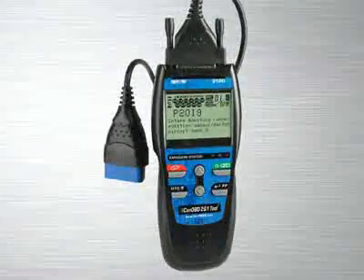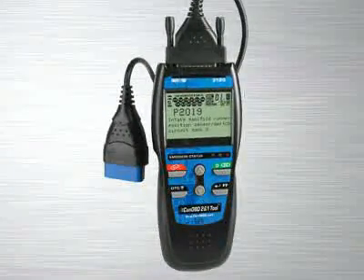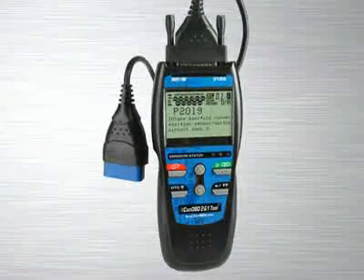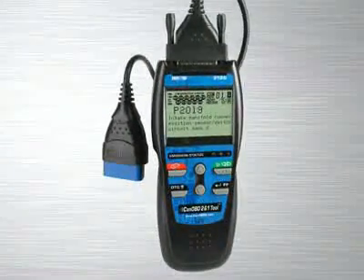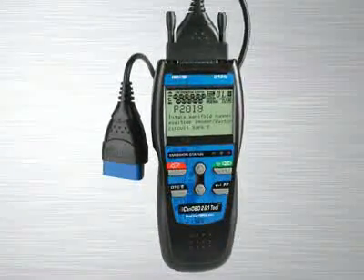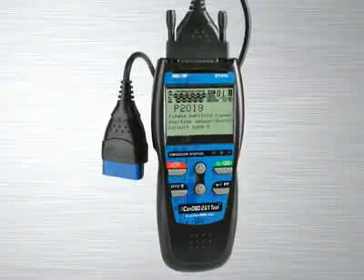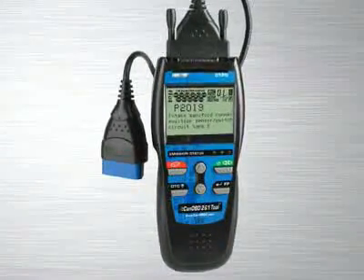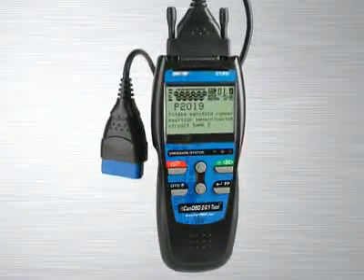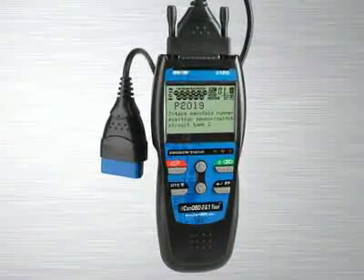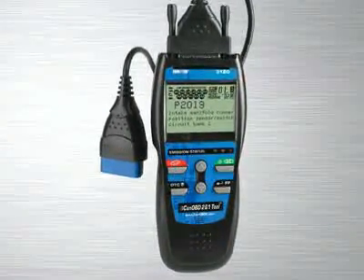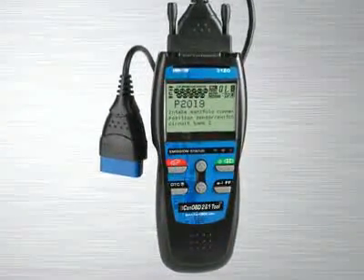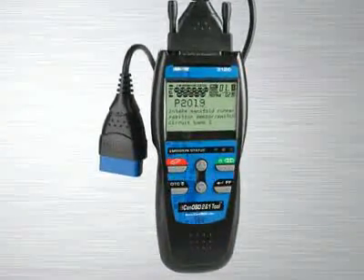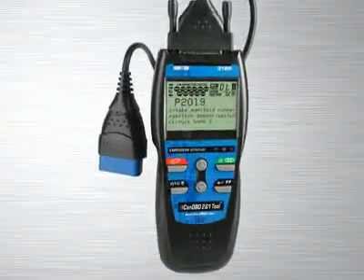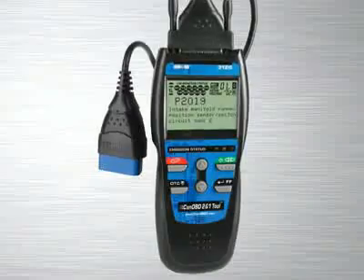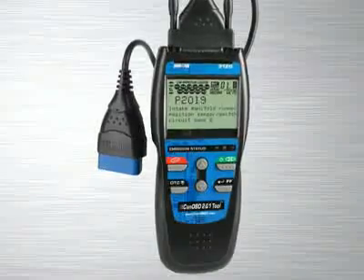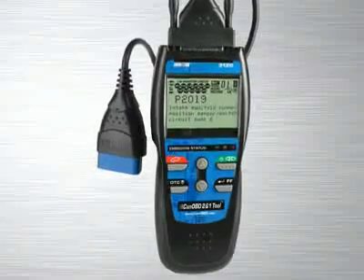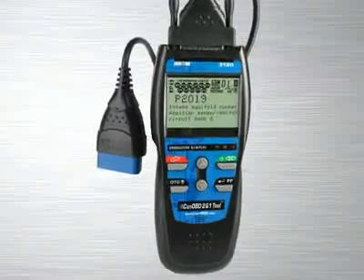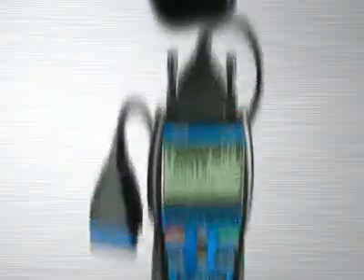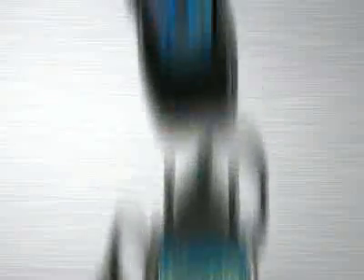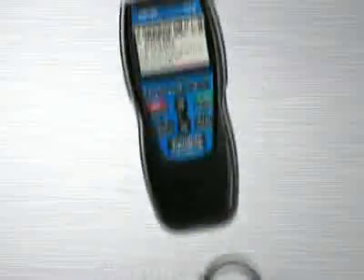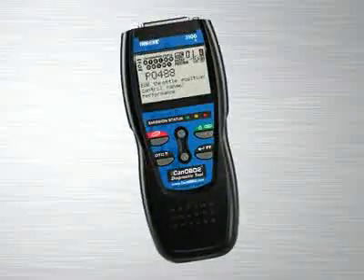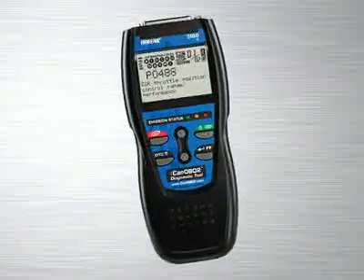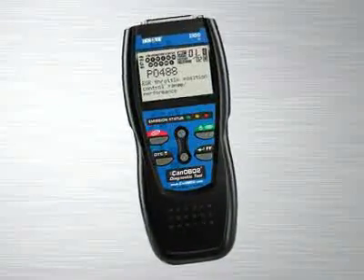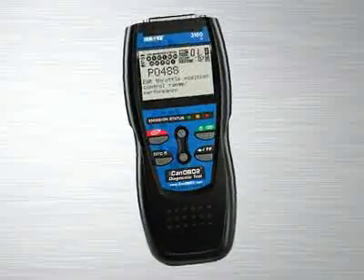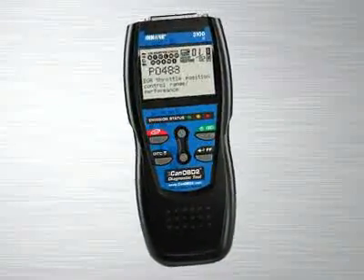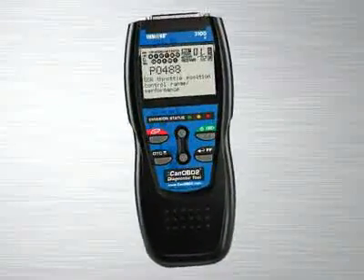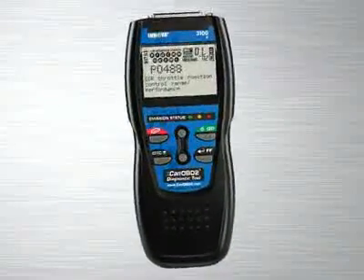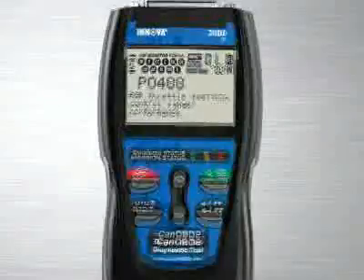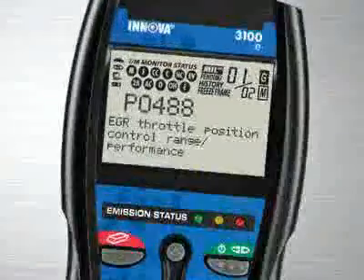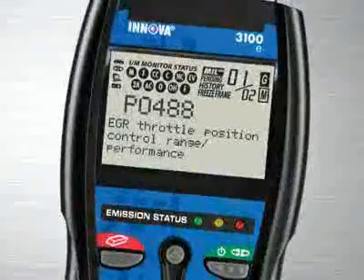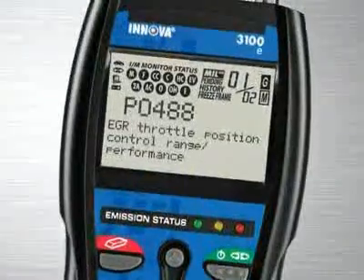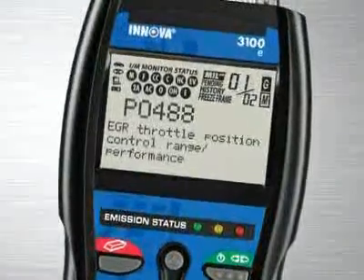The Innova 3120 CAN OBD 2-in-1 toolkit for professionals comes with all the features and functions you find in the industry's best-selling handheld diagnostic tool, the Innova 3100.